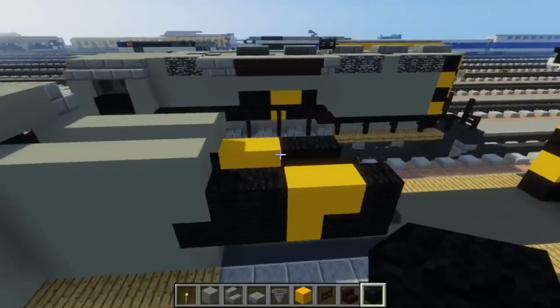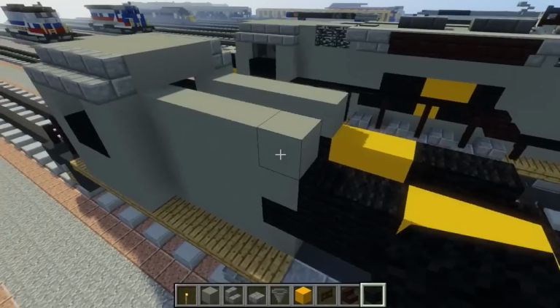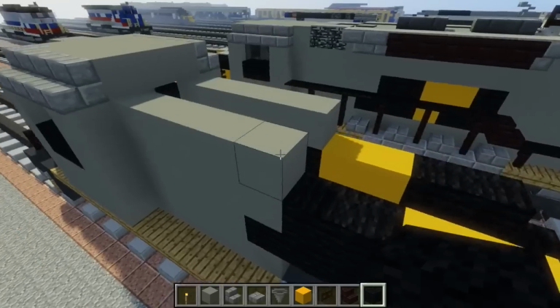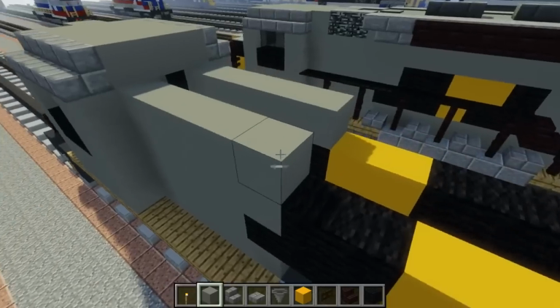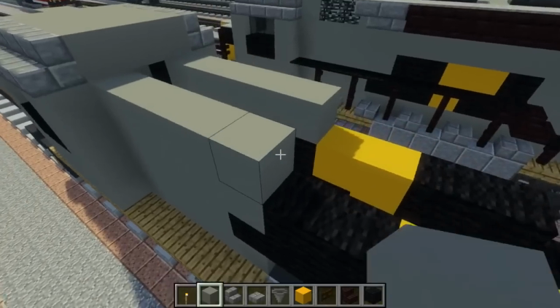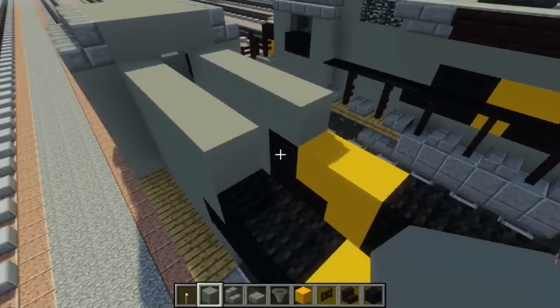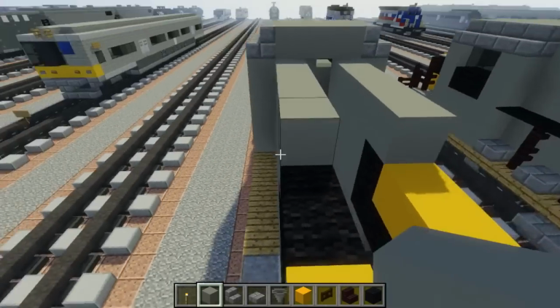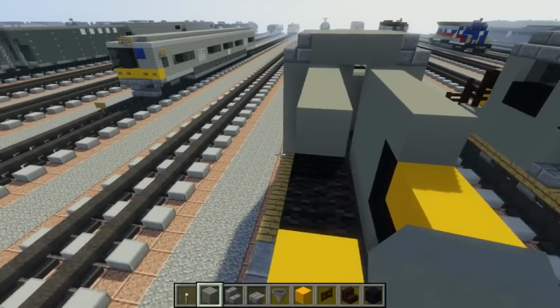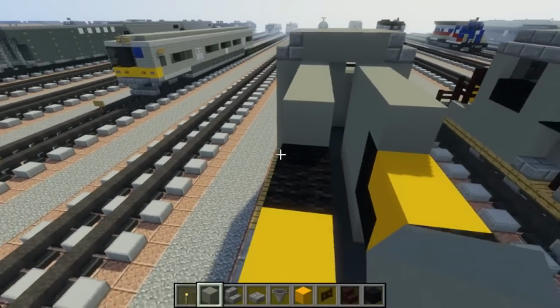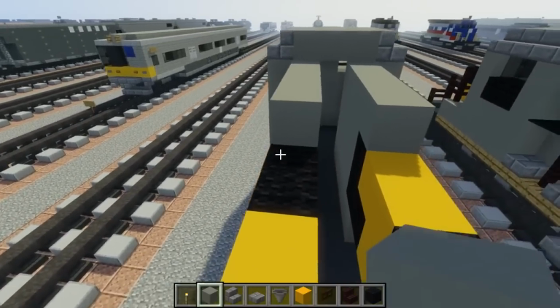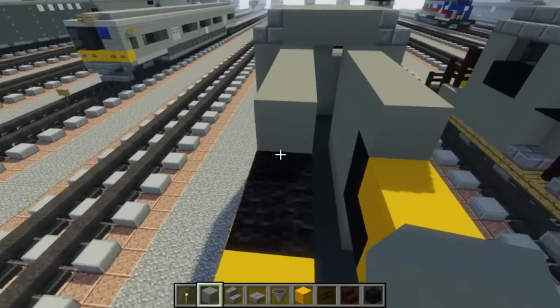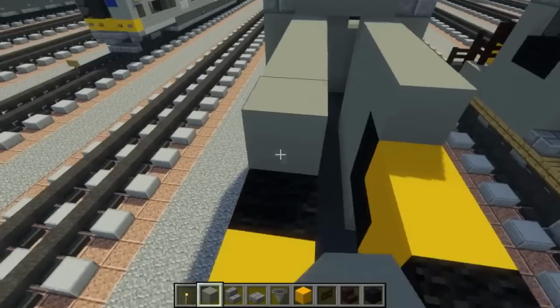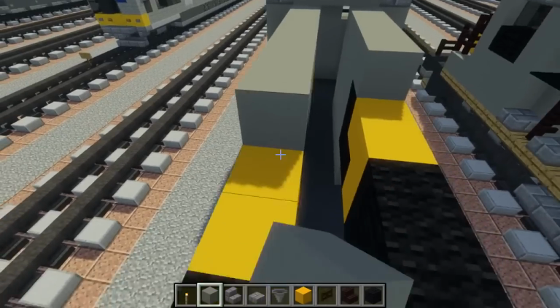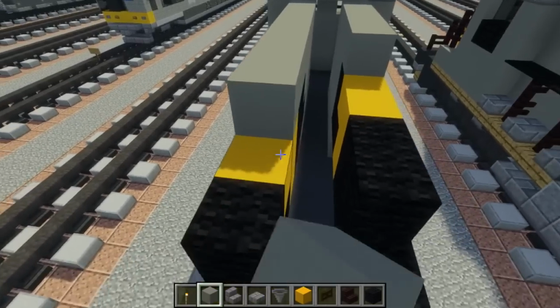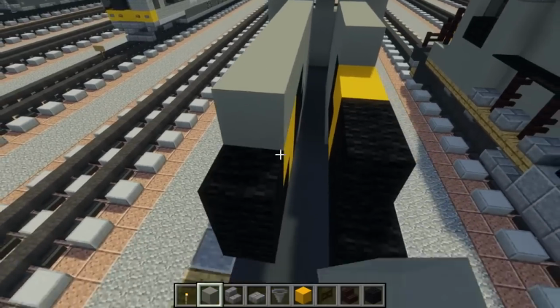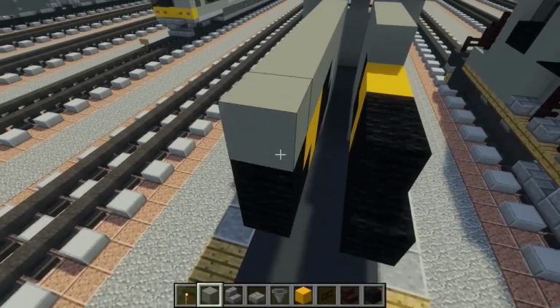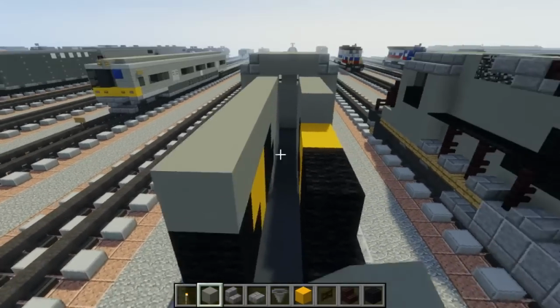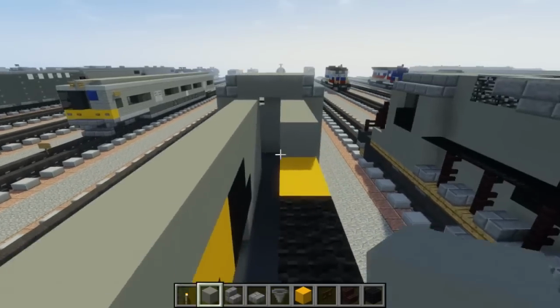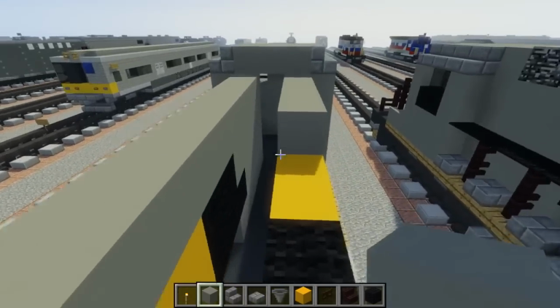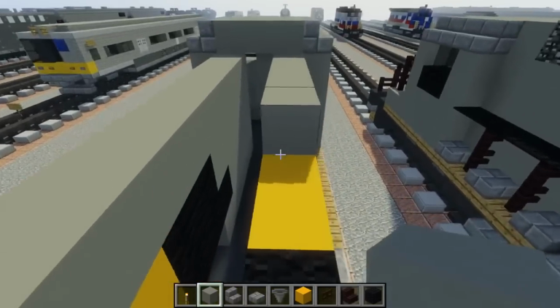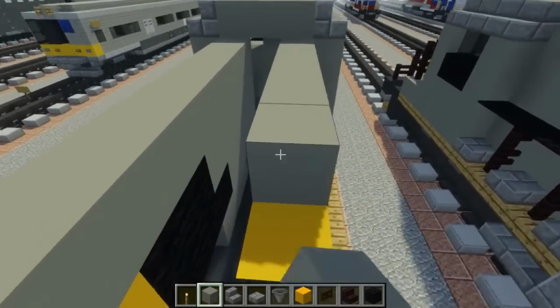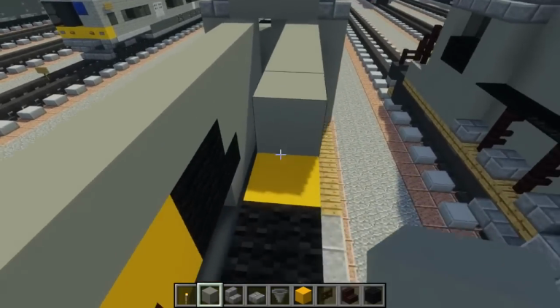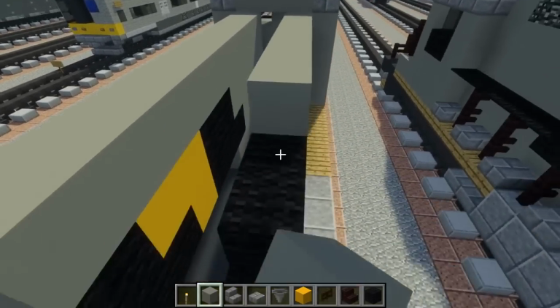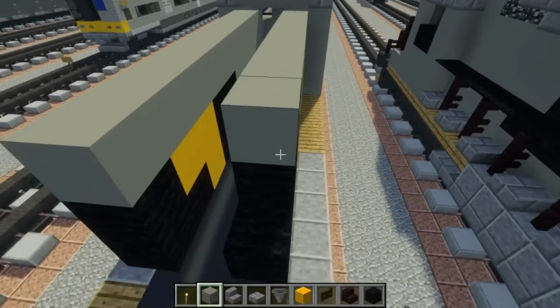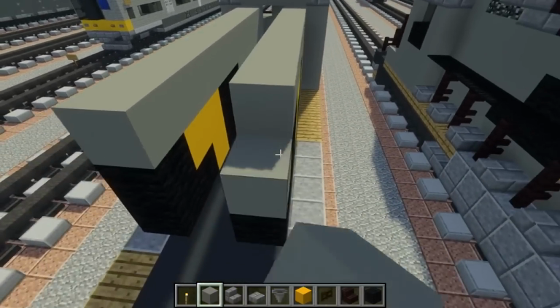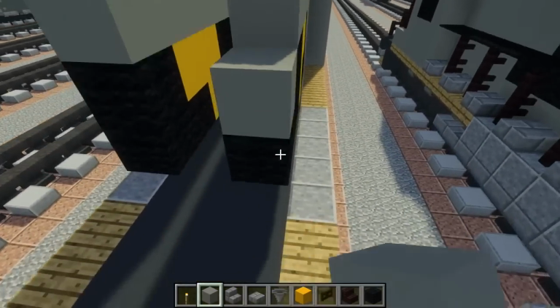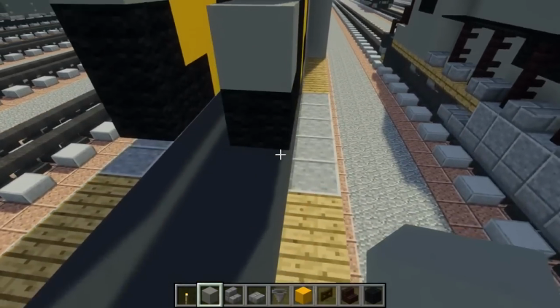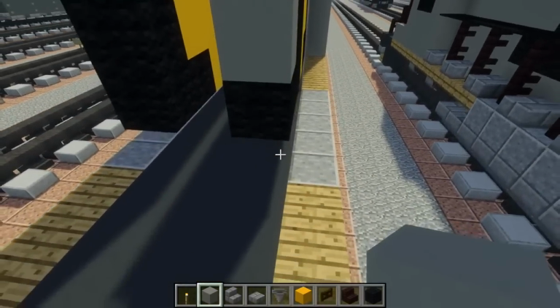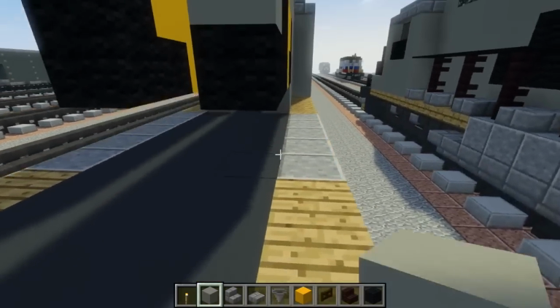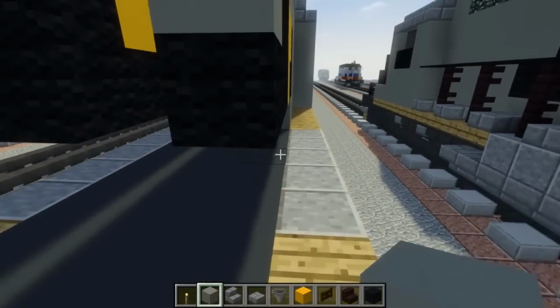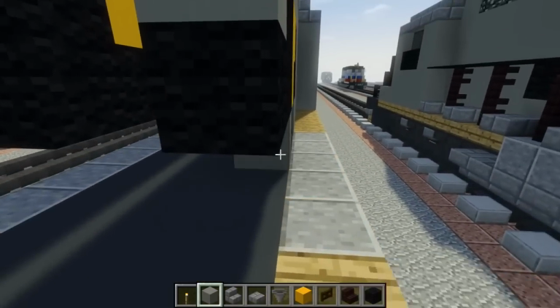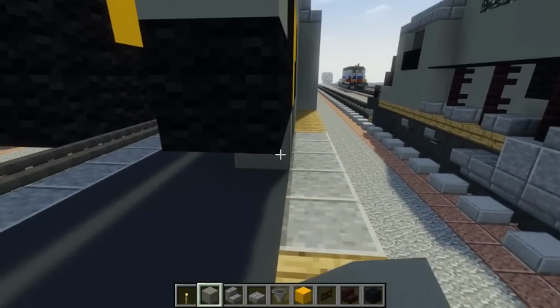For the rest we're just going to fill that in with light gray concrete all the way around, bottom layer.